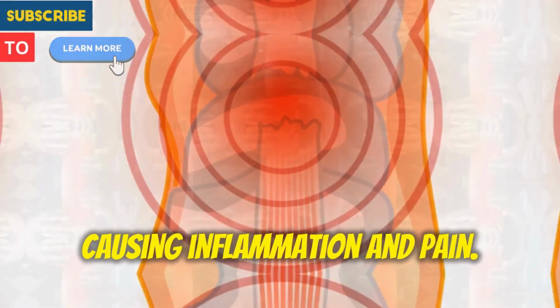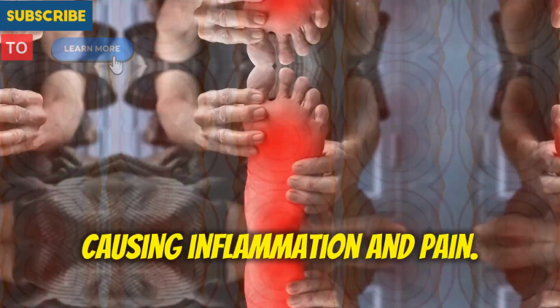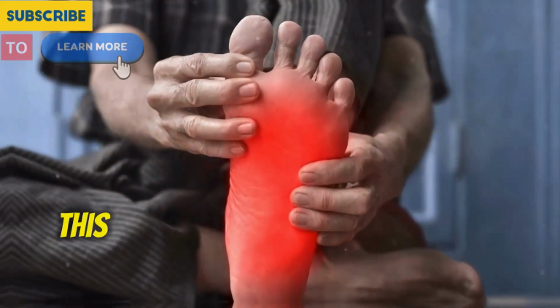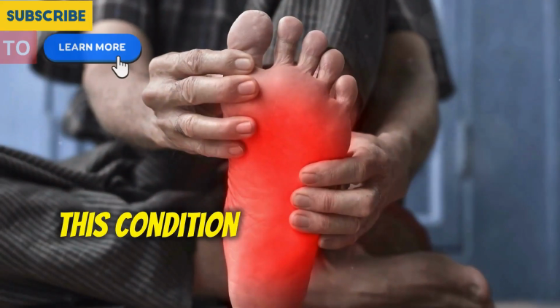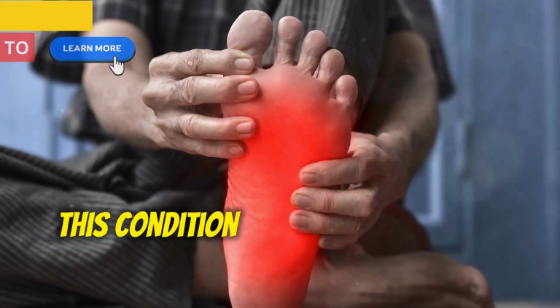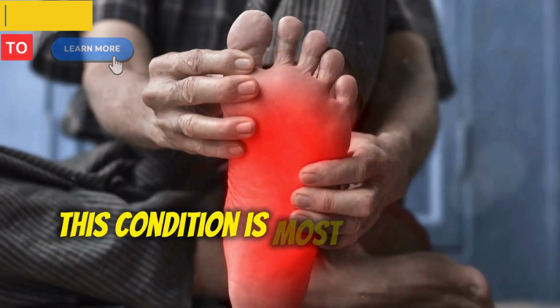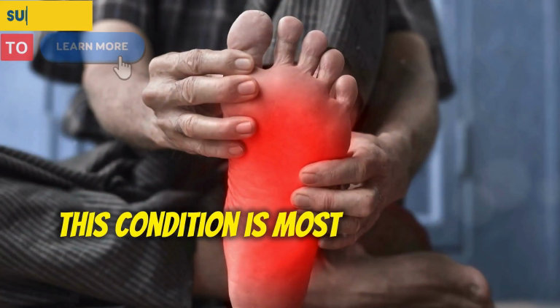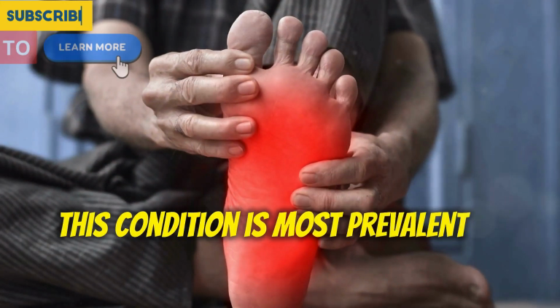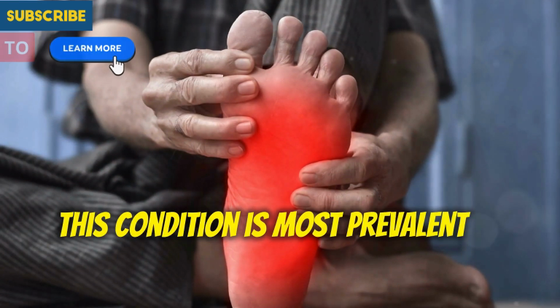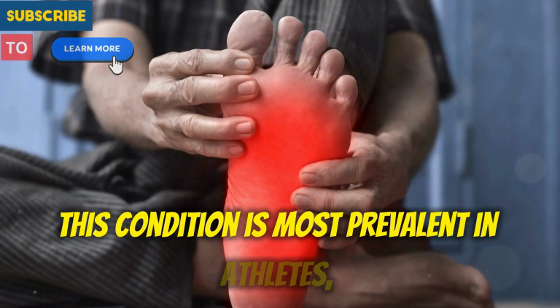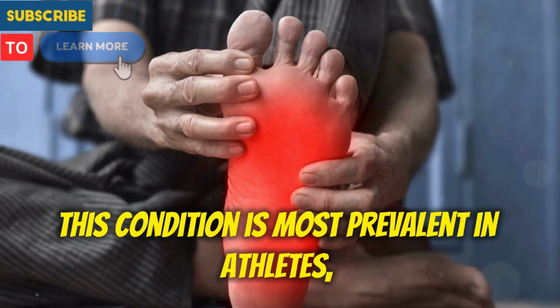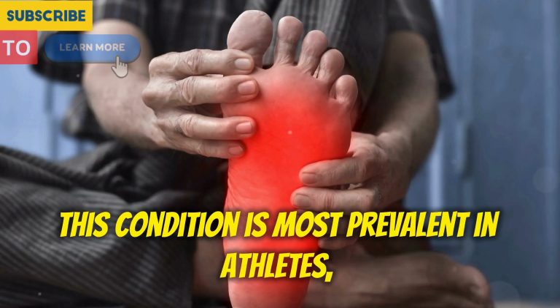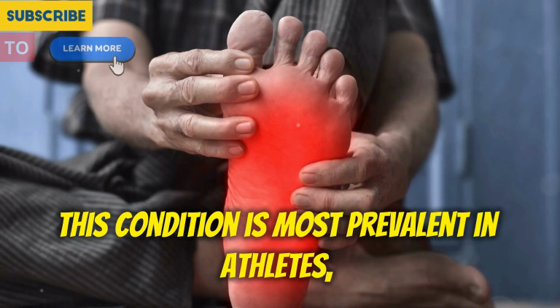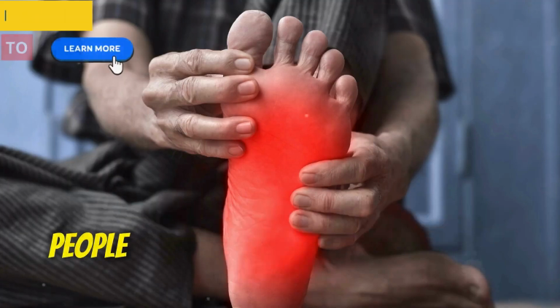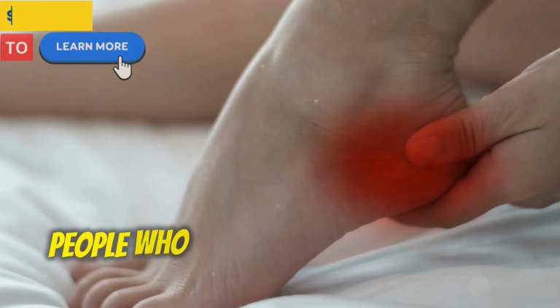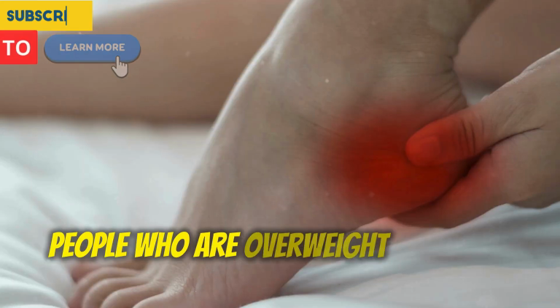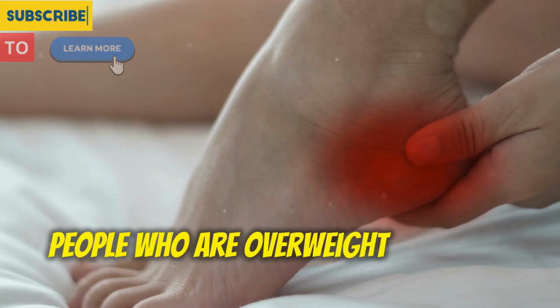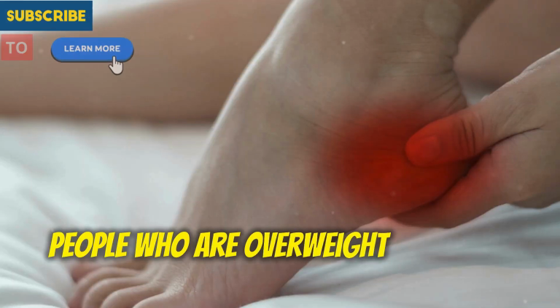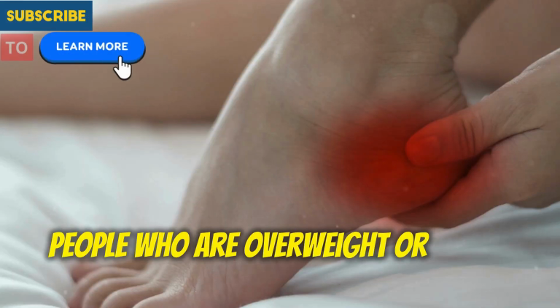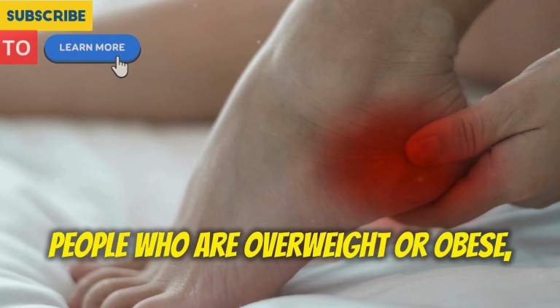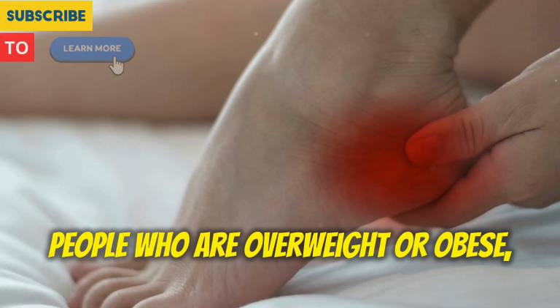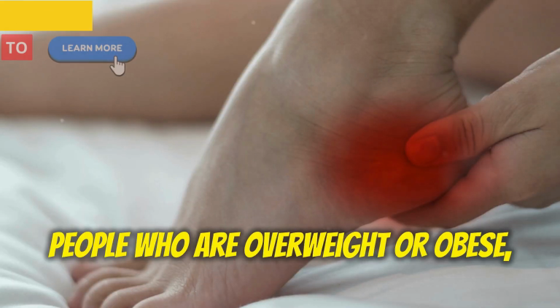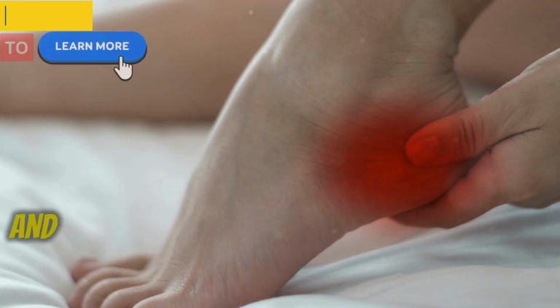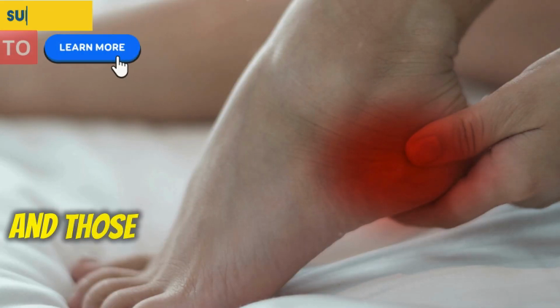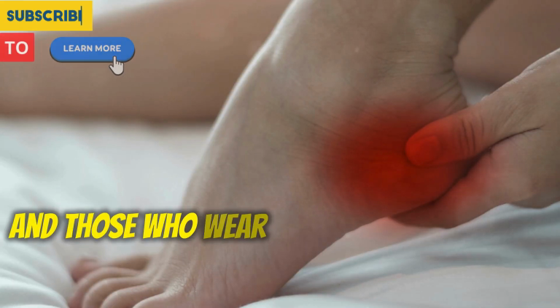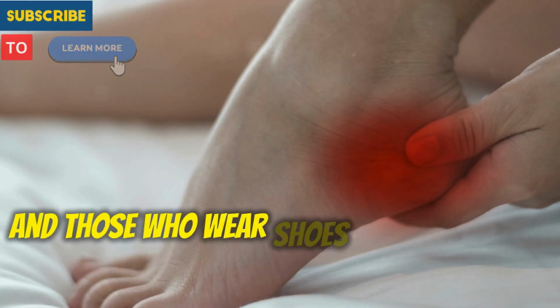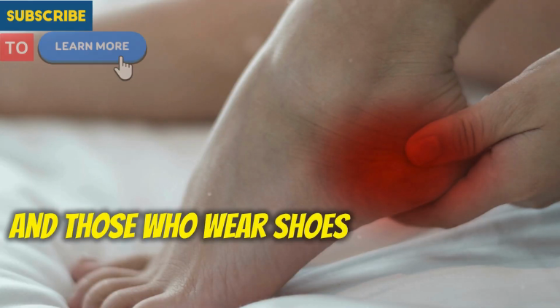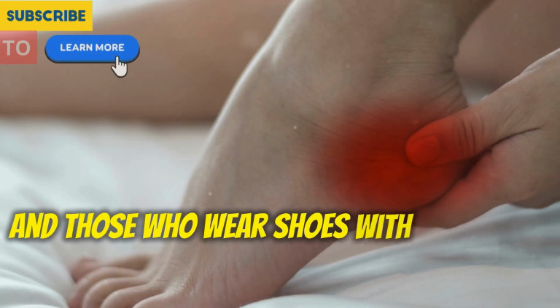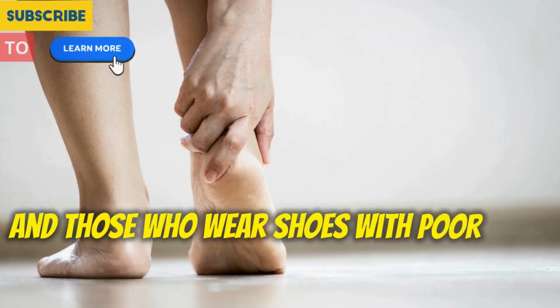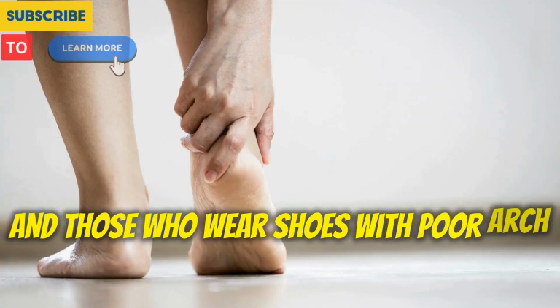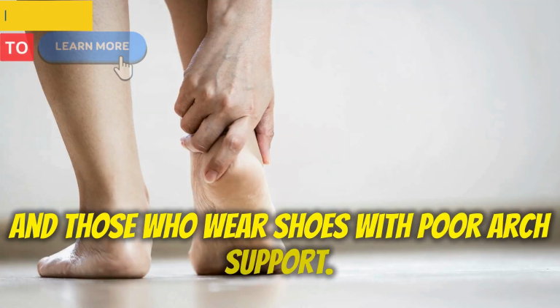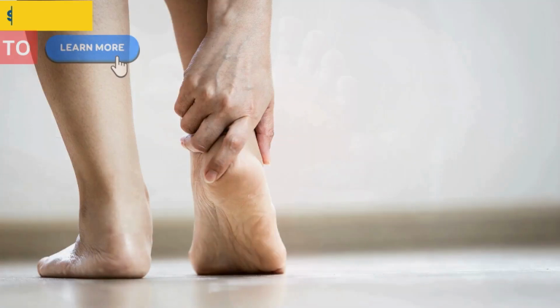This condition is most prevalent in athletes, people who are overweight or obese, and those who wear shoes with poor arch support.